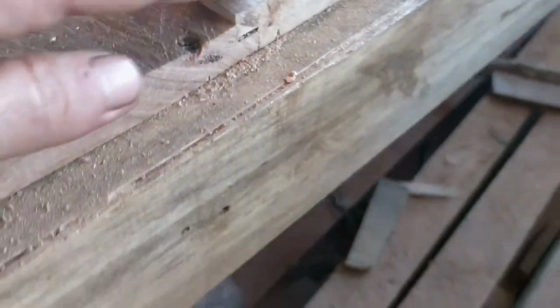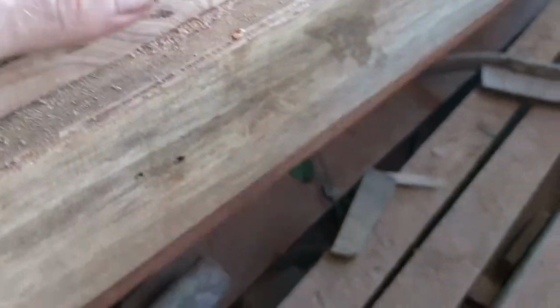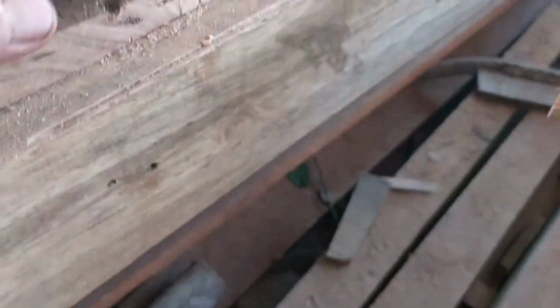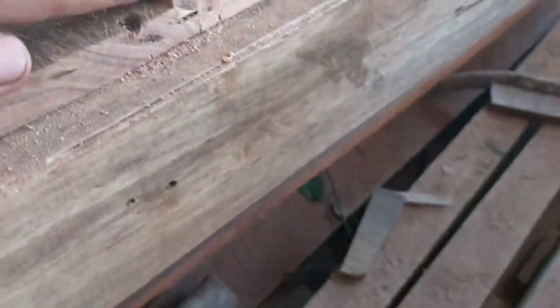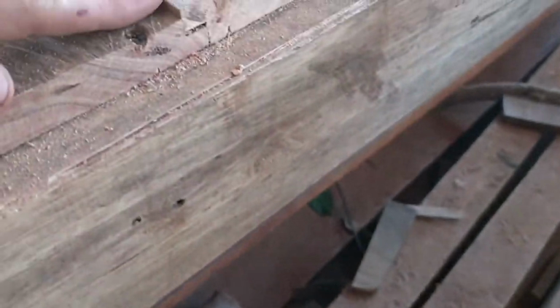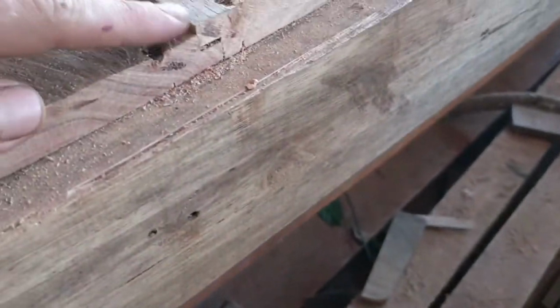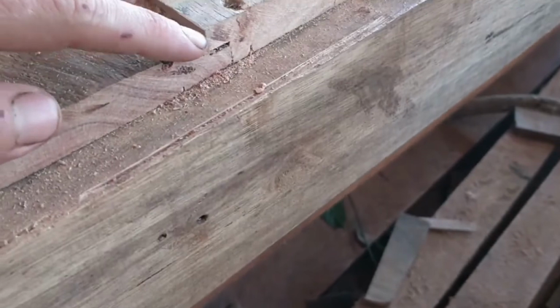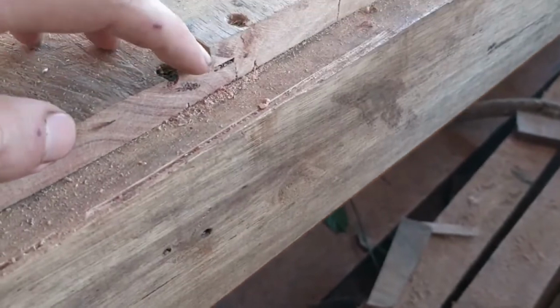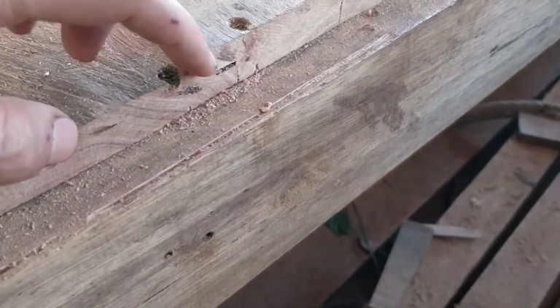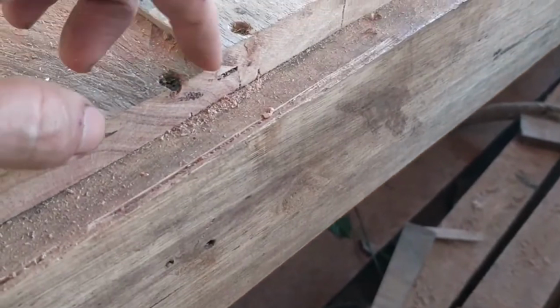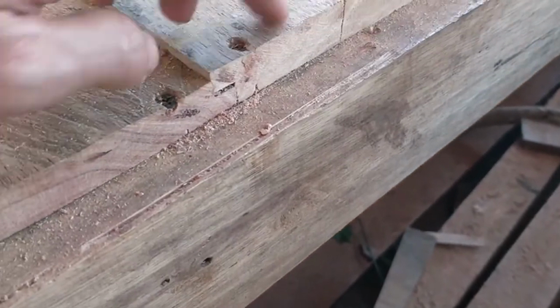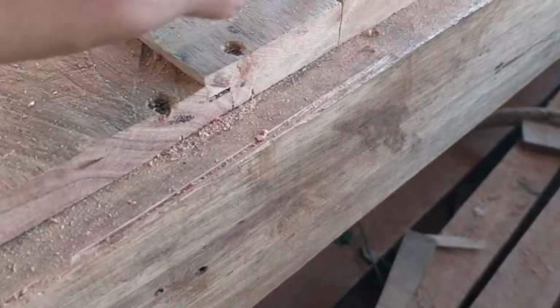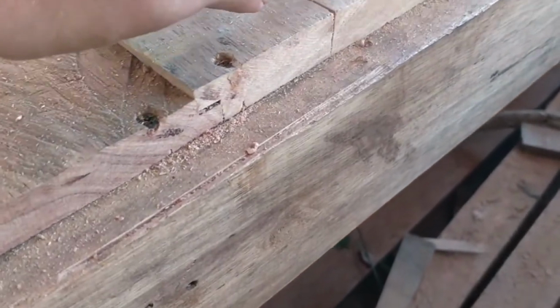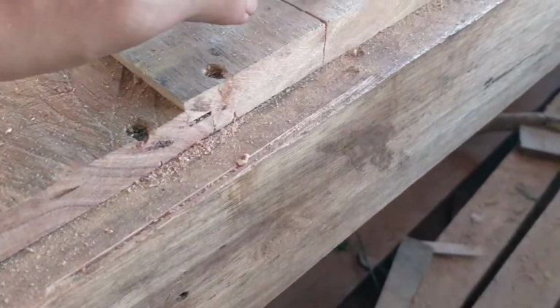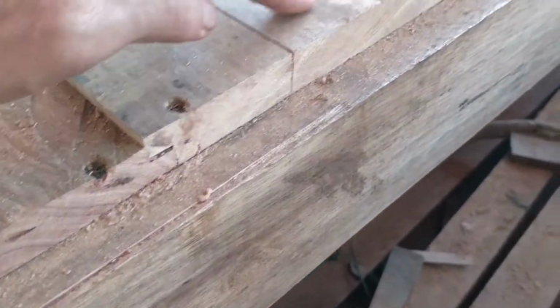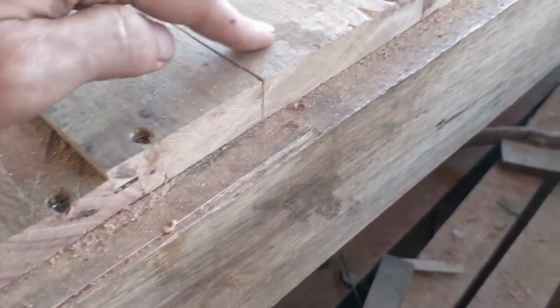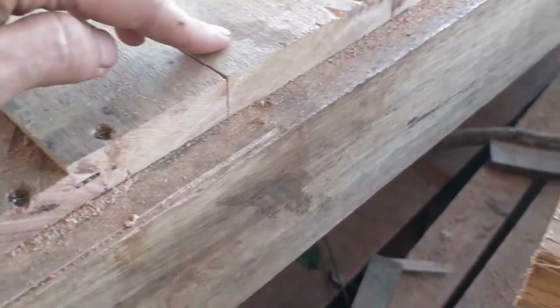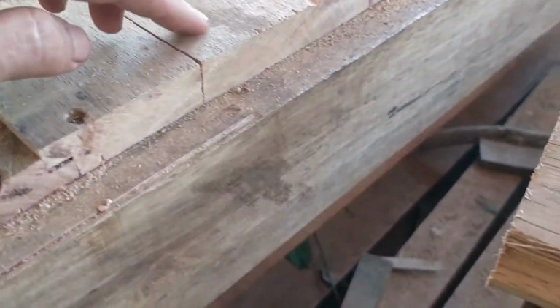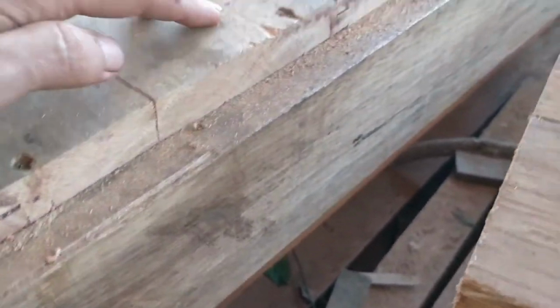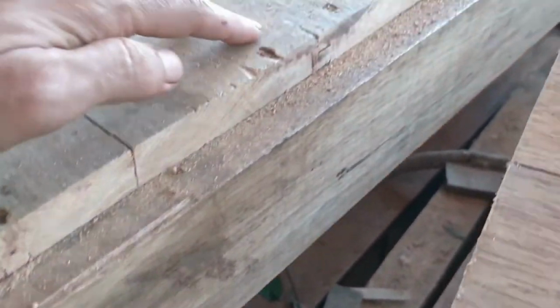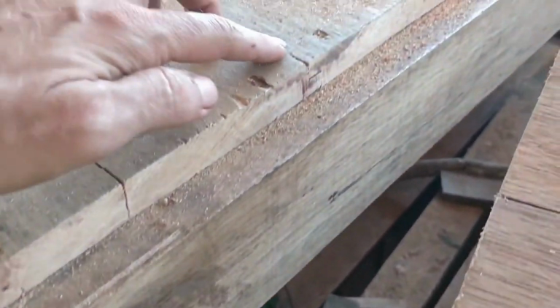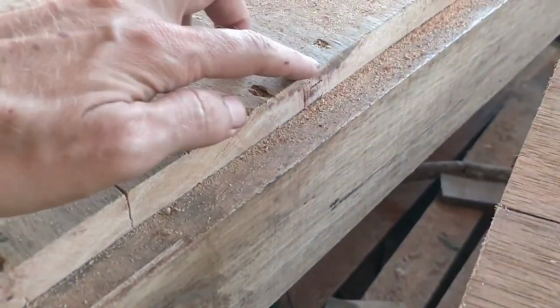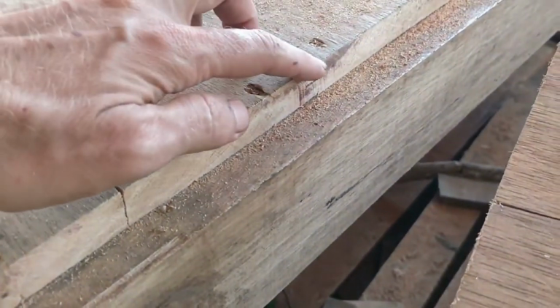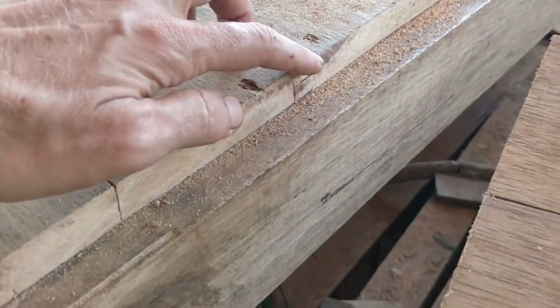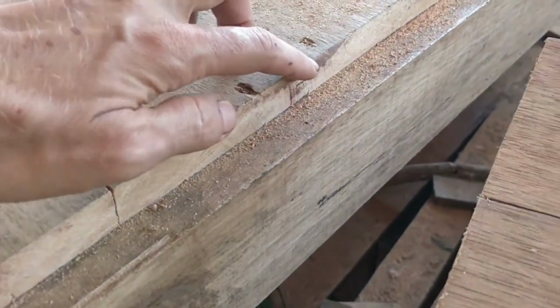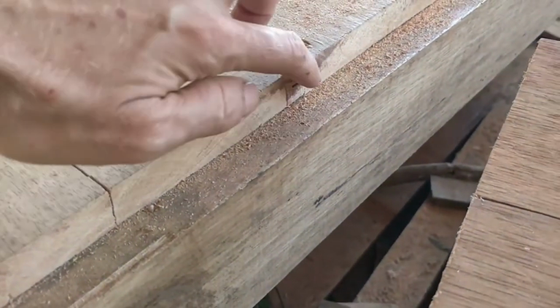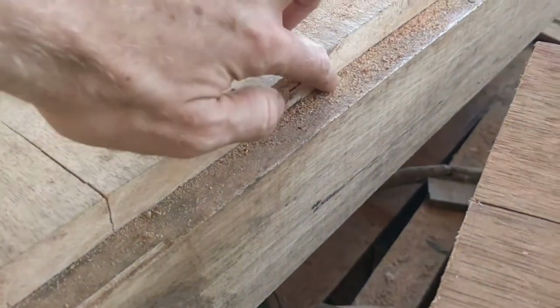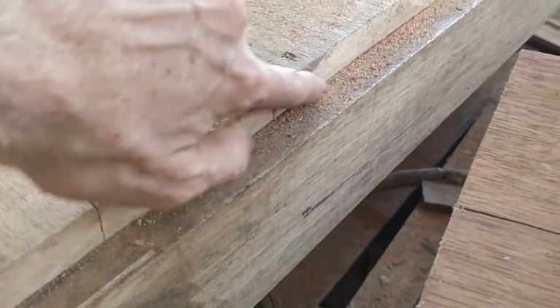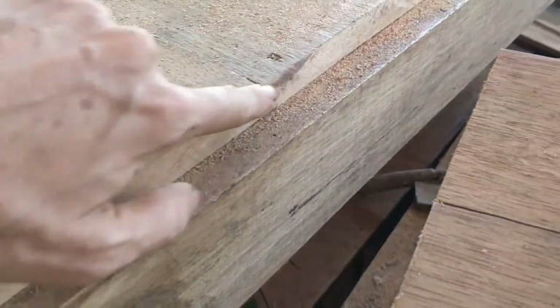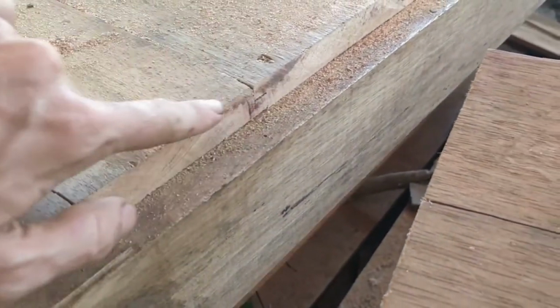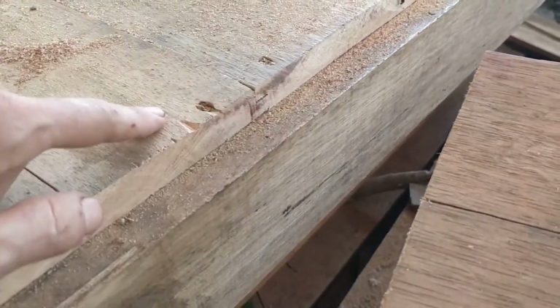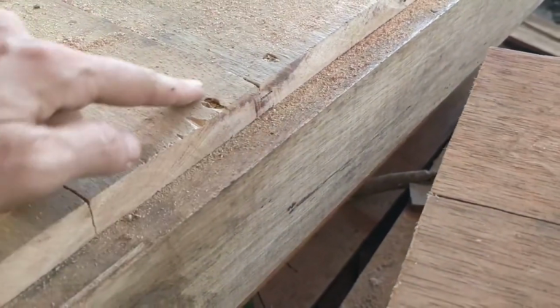This is called the shiplap, where they overlap each other. So it's very nice and plush.